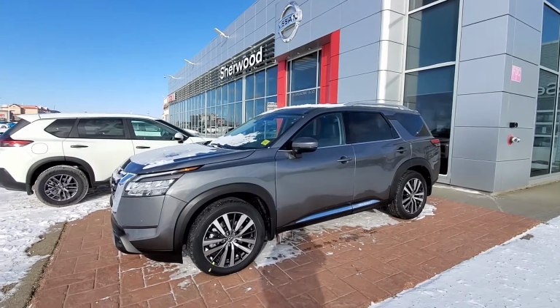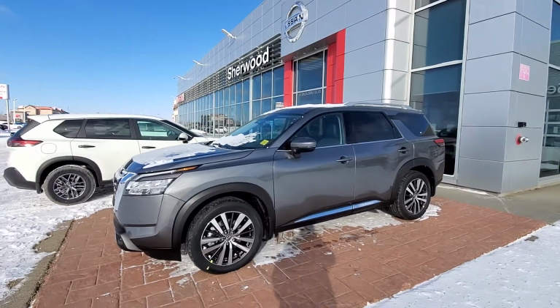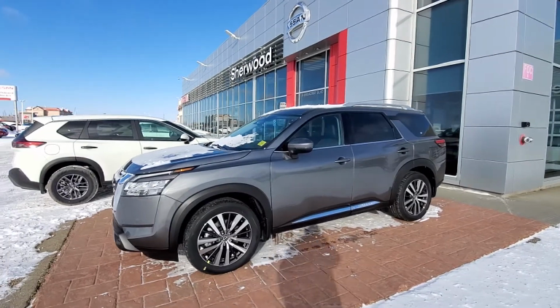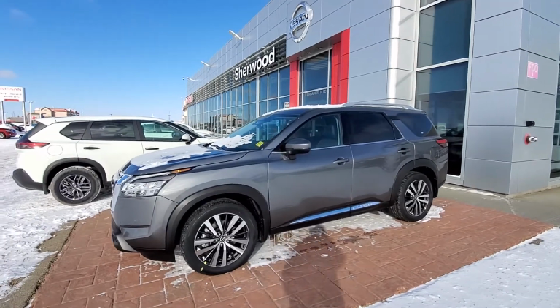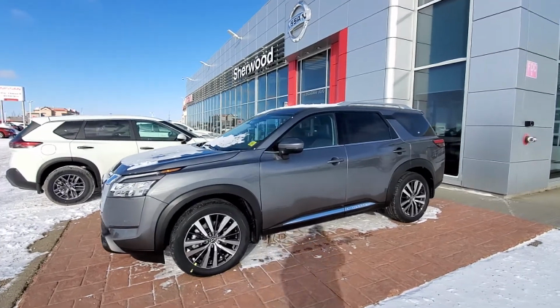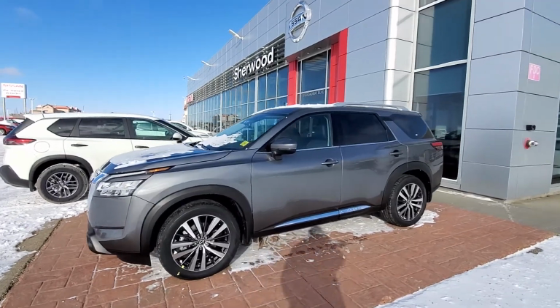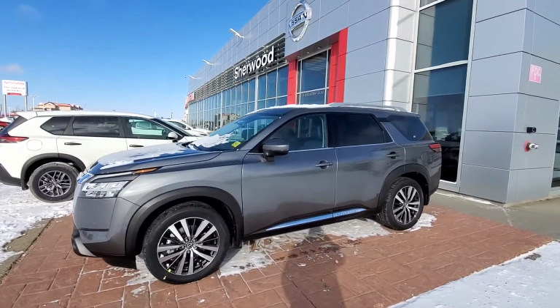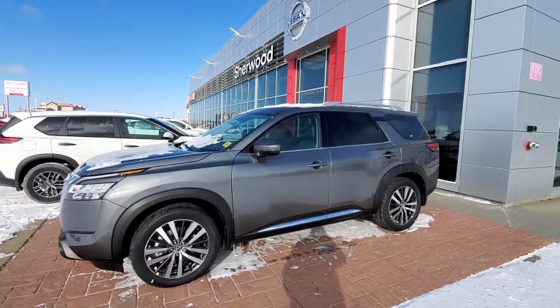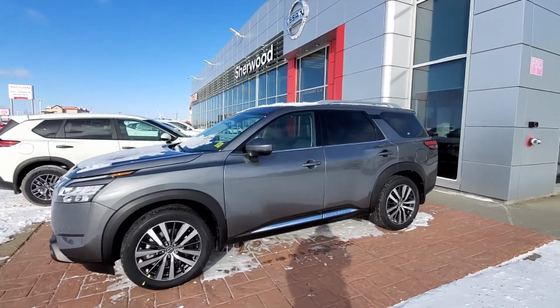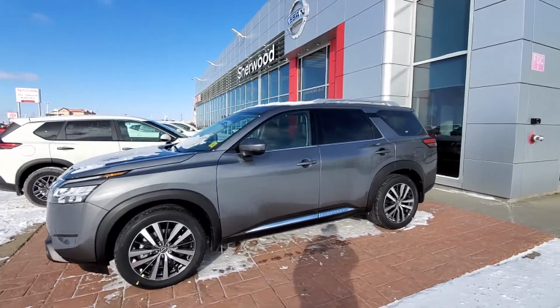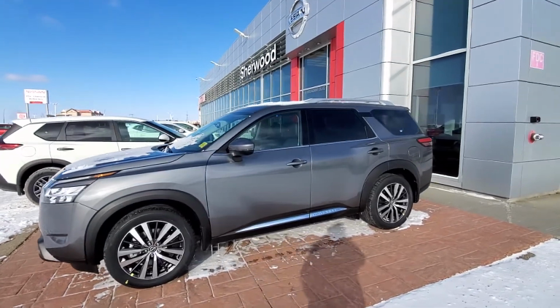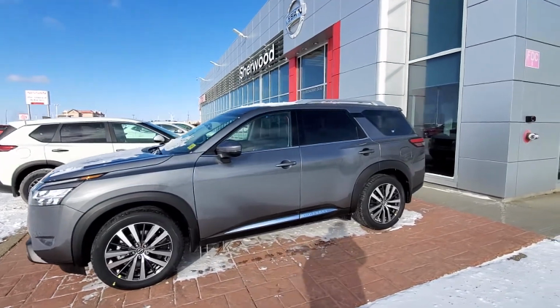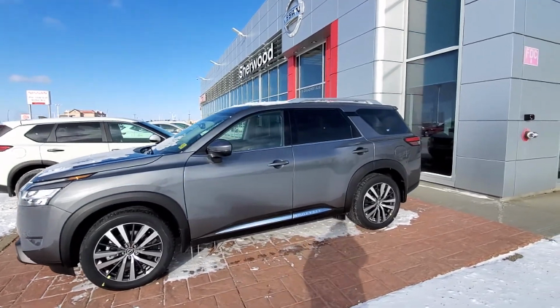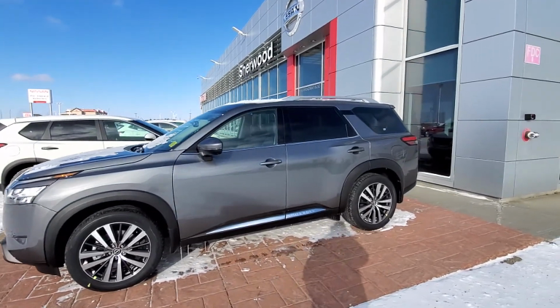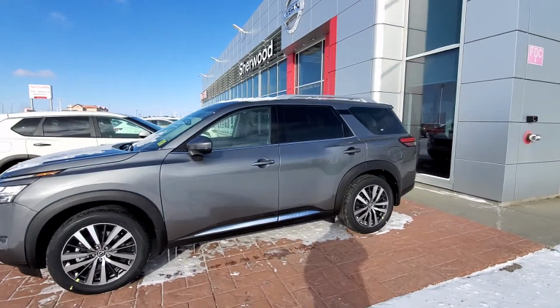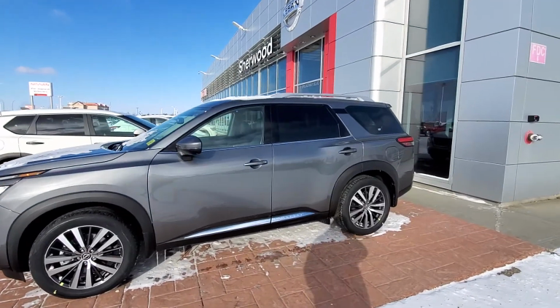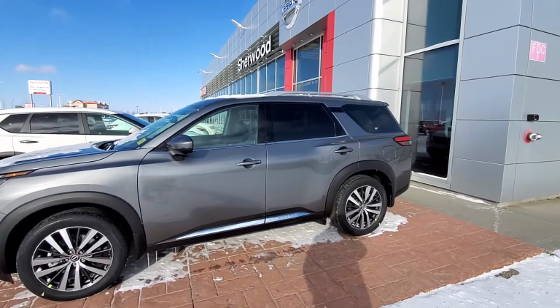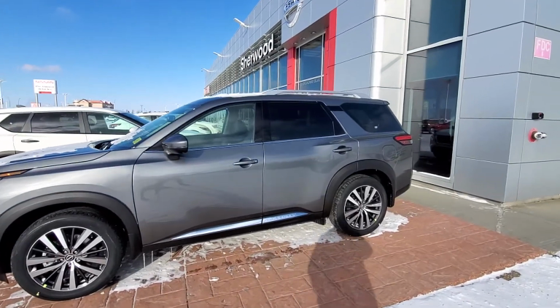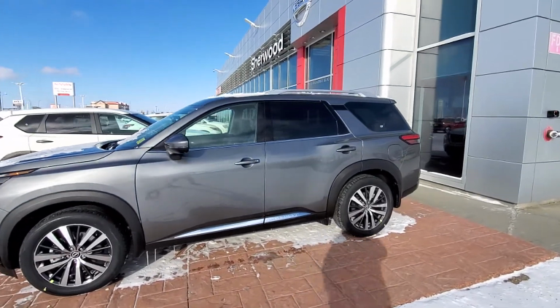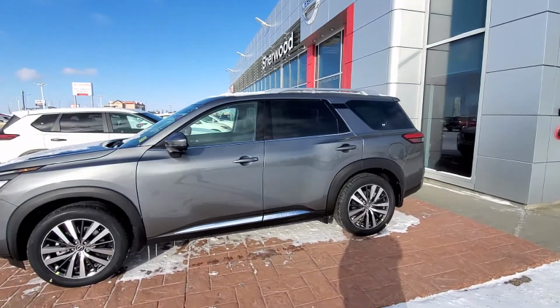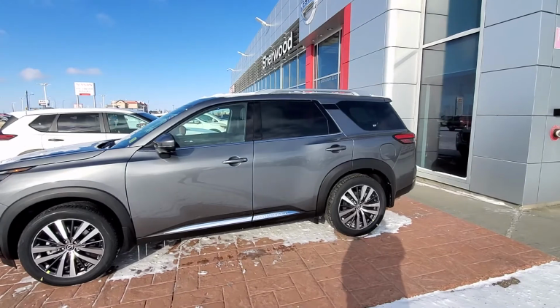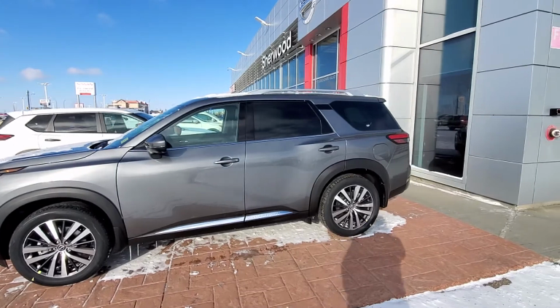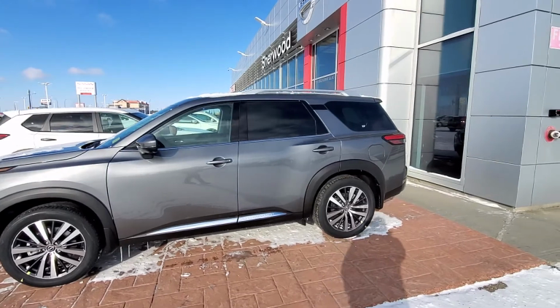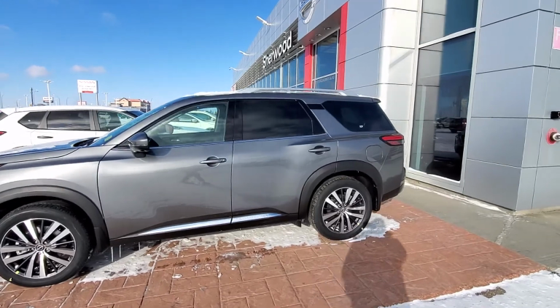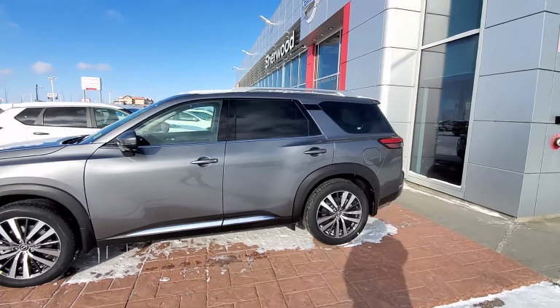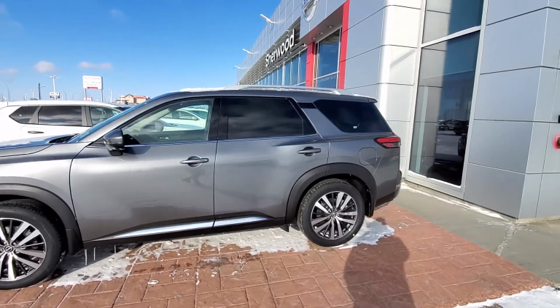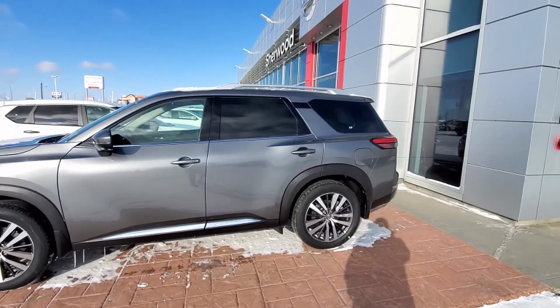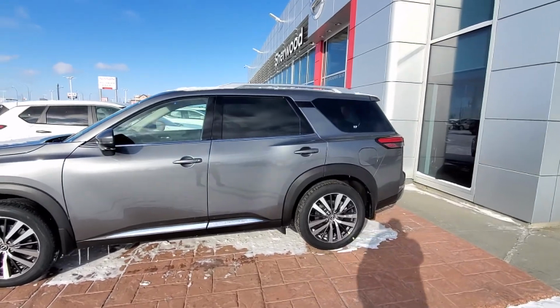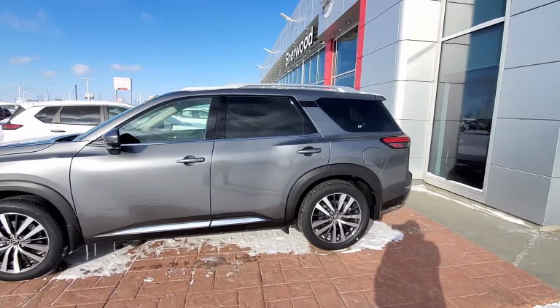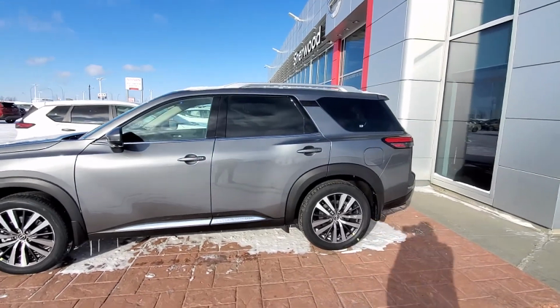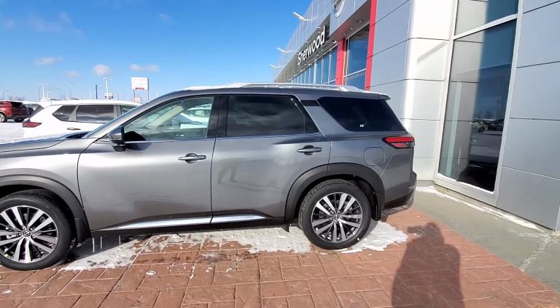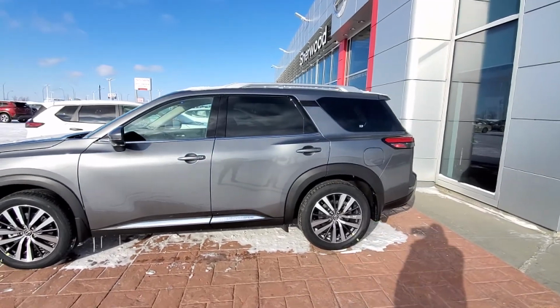Good afternoon, welcome to the show at Nissan. Here is the quick video on this beautiful 2022 Nissan Pathfinder Platinum.